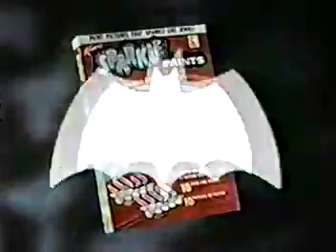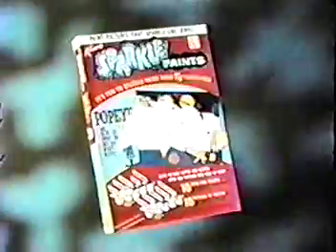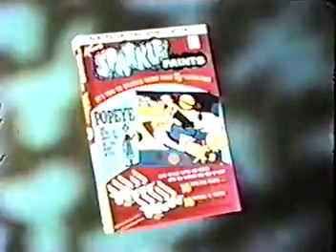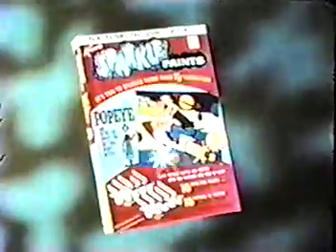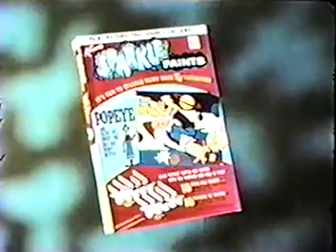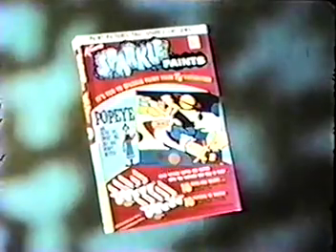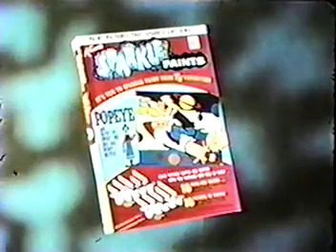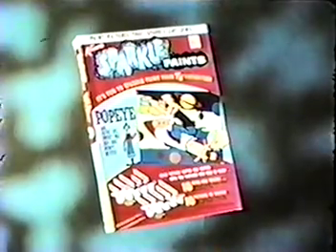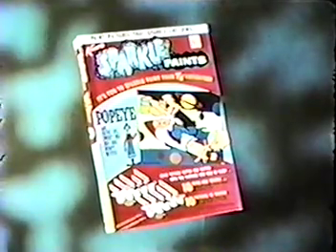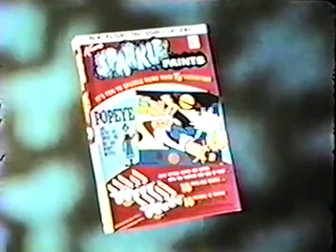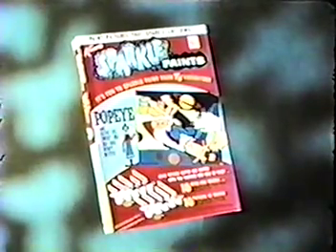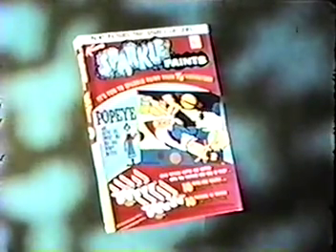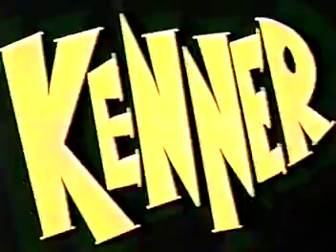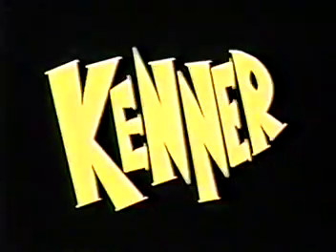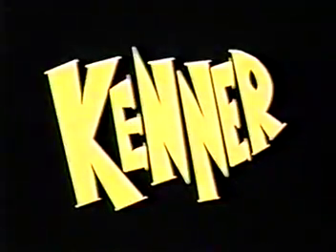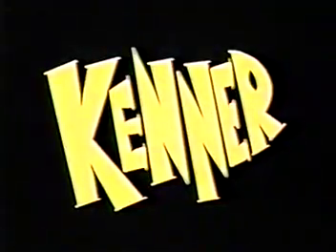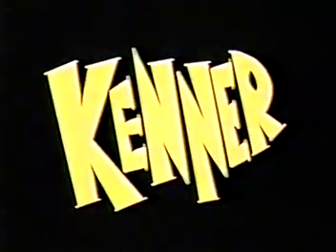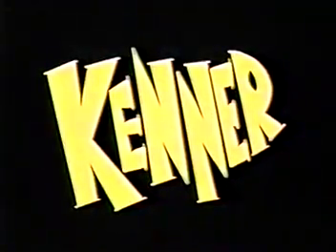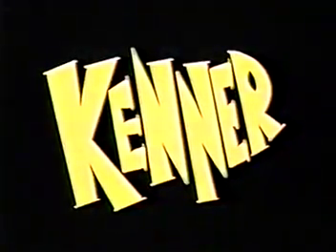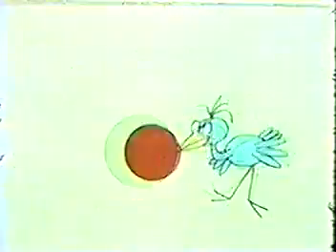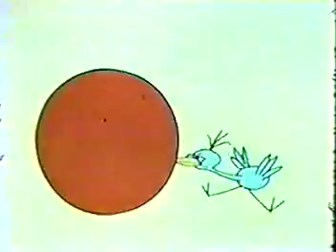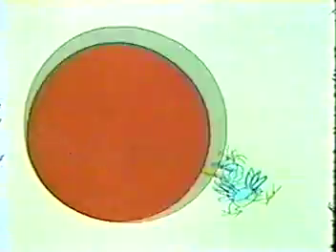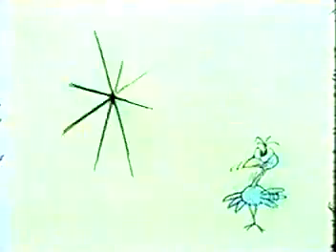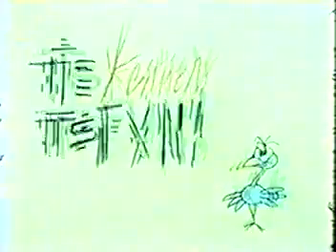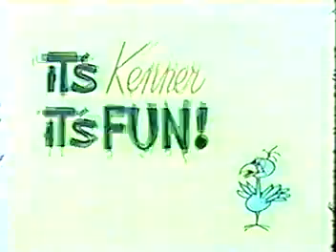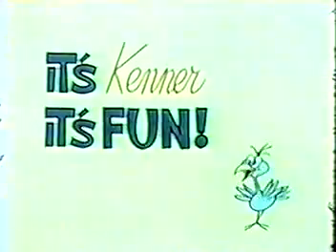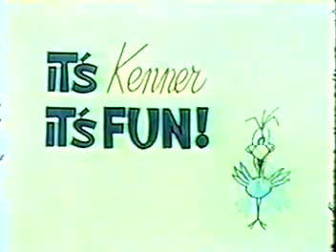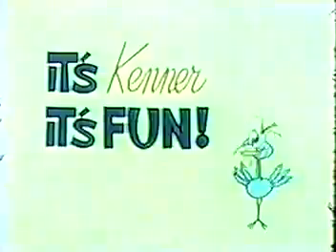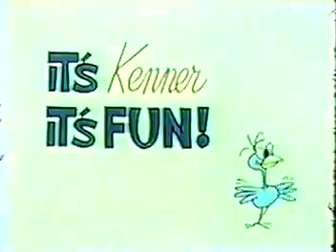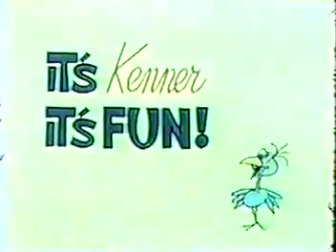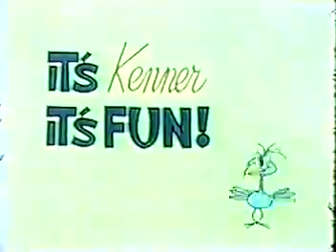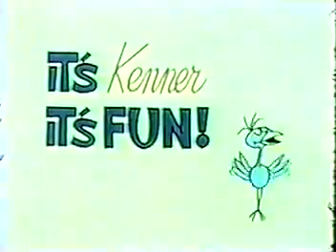There's a Popeye set, too! It's Kenner! It's fun!